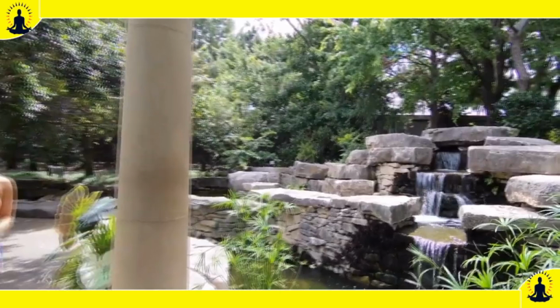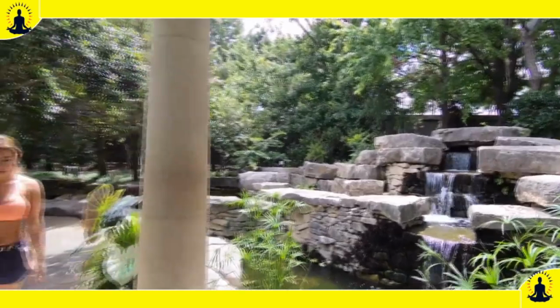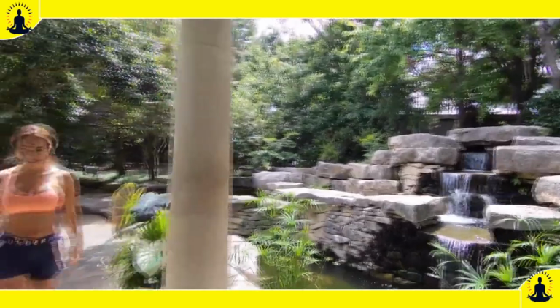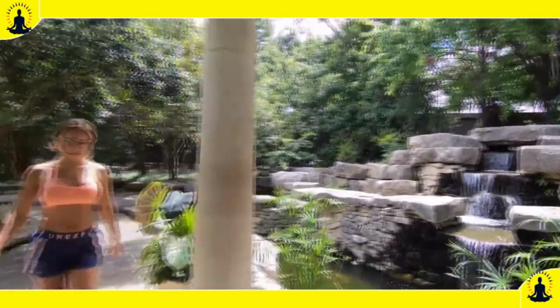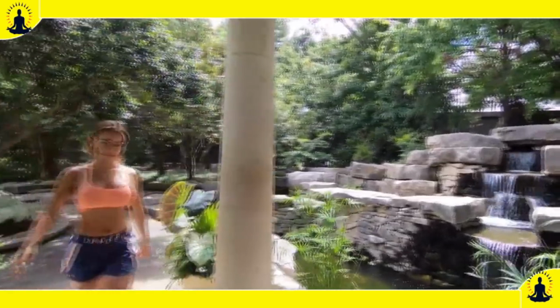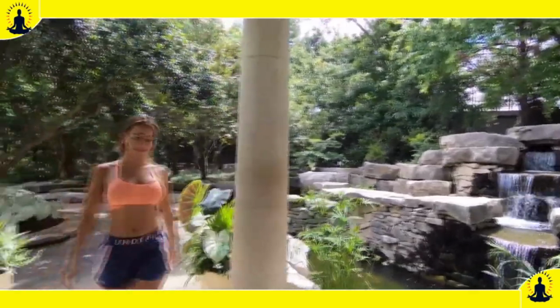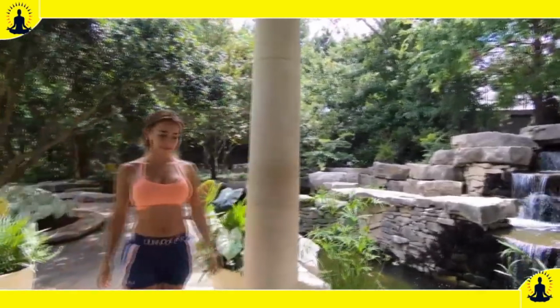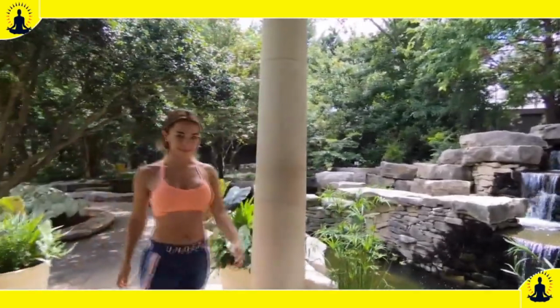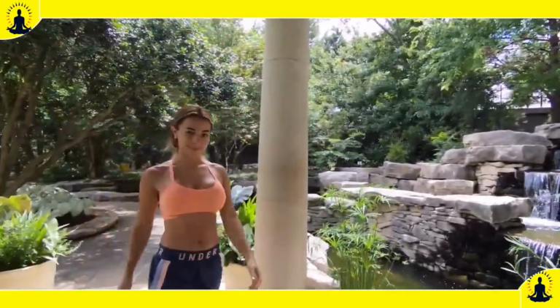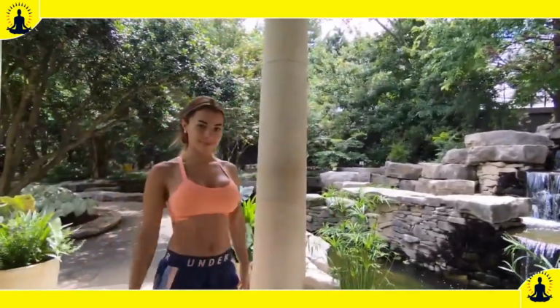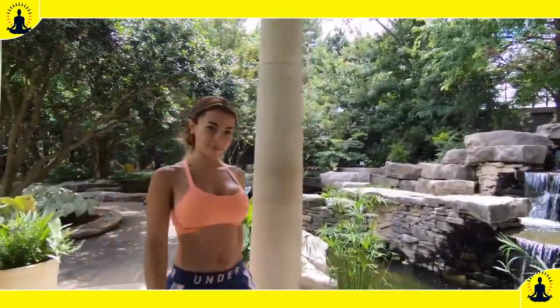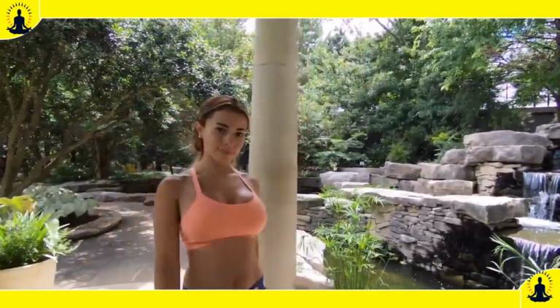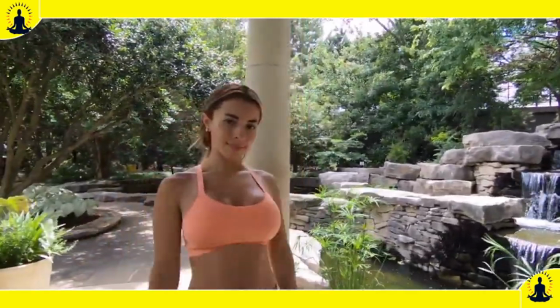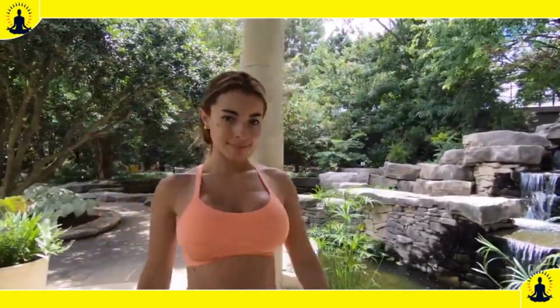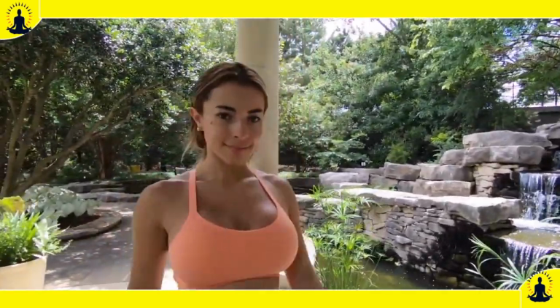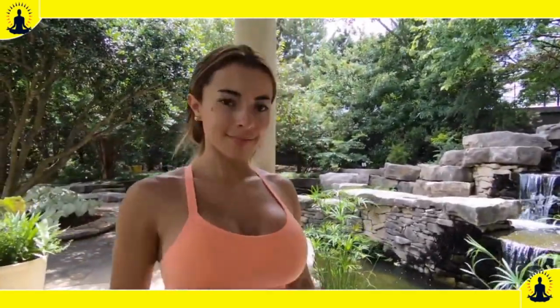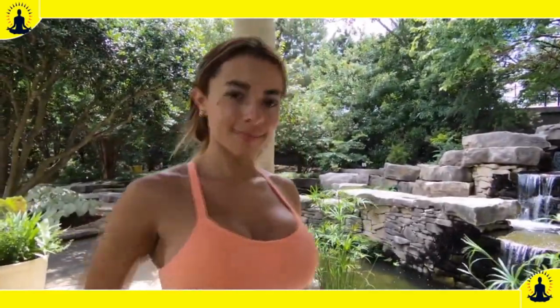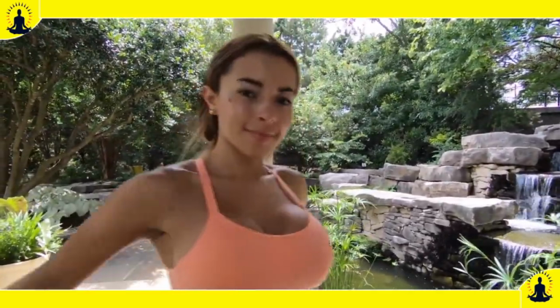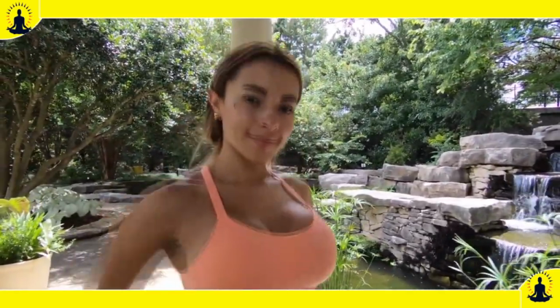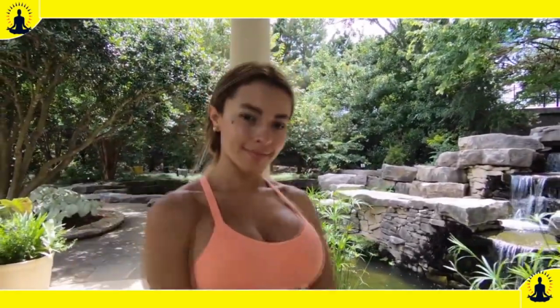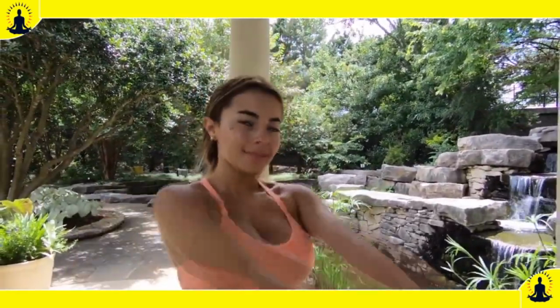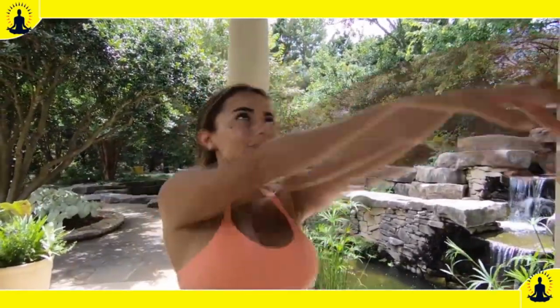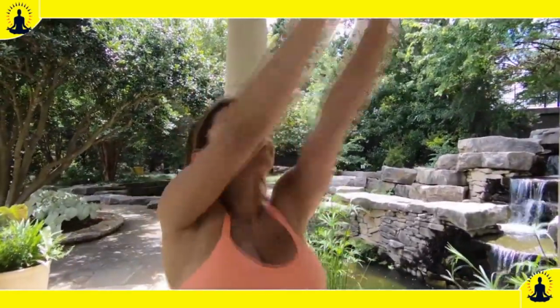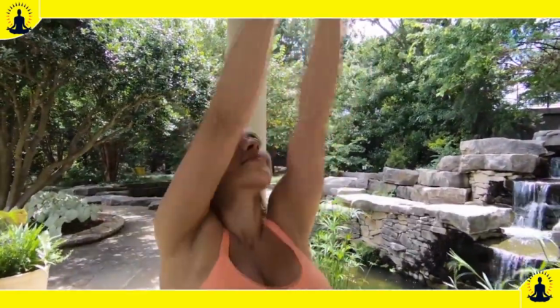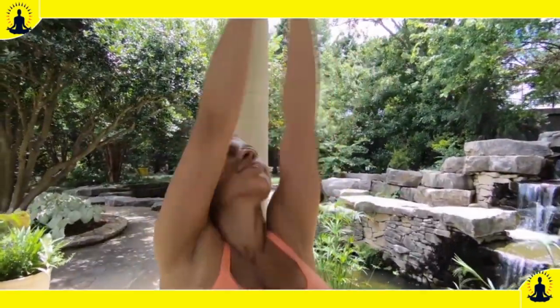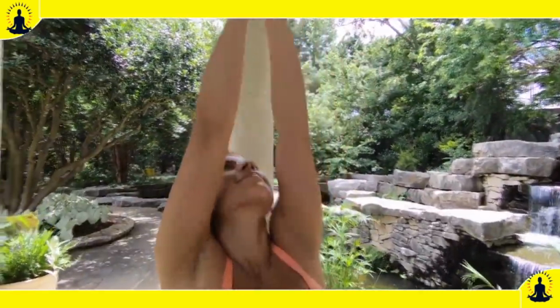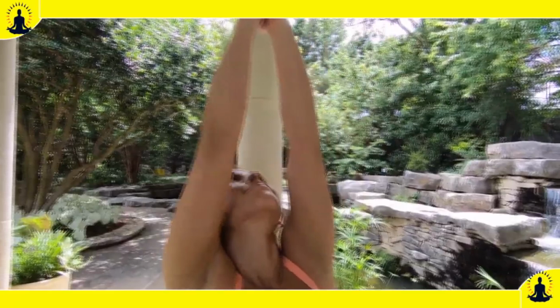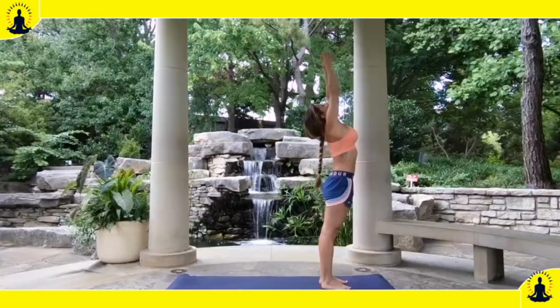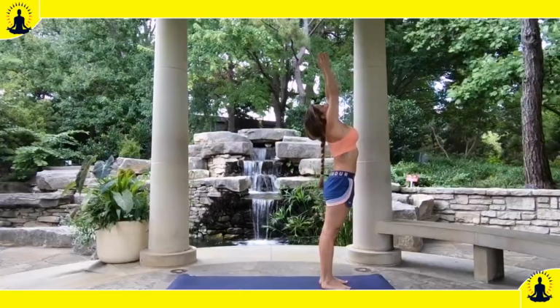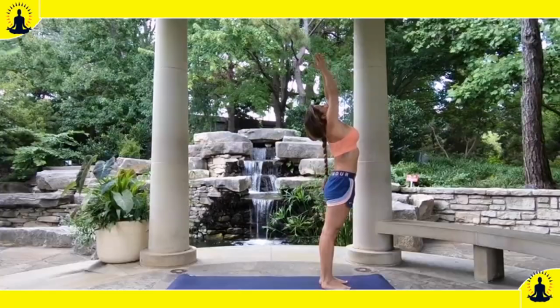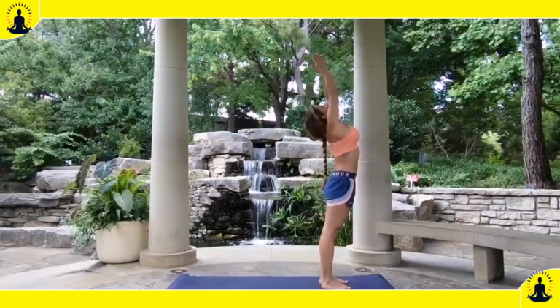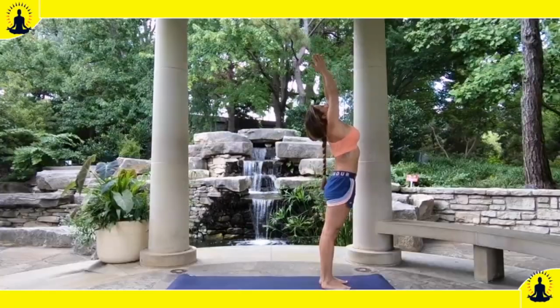Today we're going to work on Sun Salutation, or Surya Namaskar A. Inhale, raise your arms.